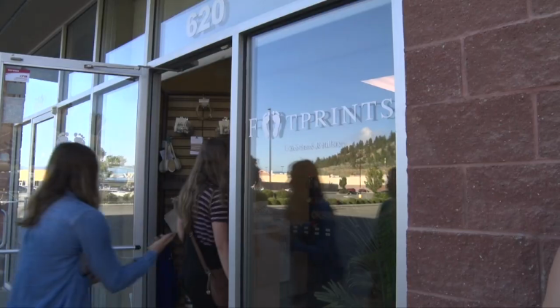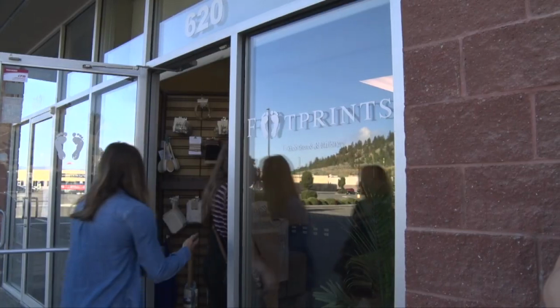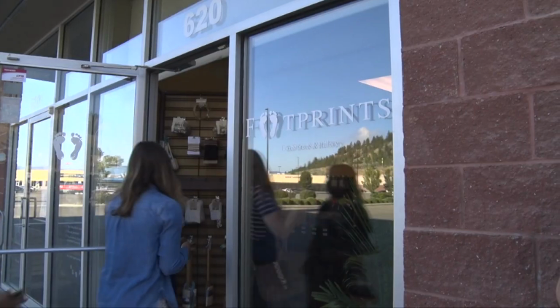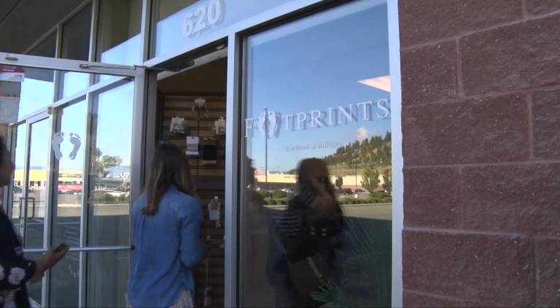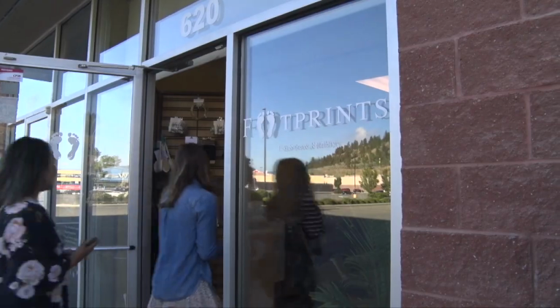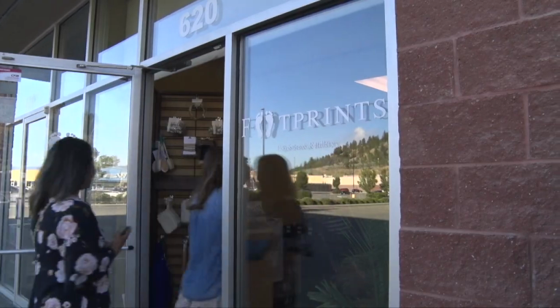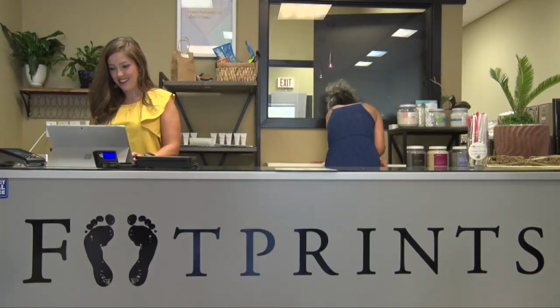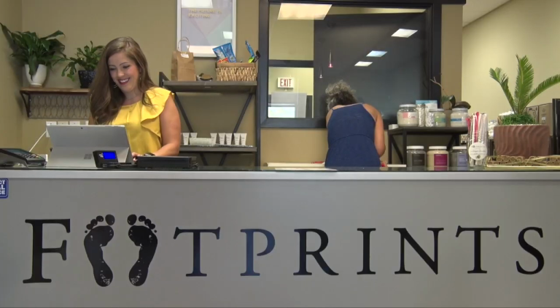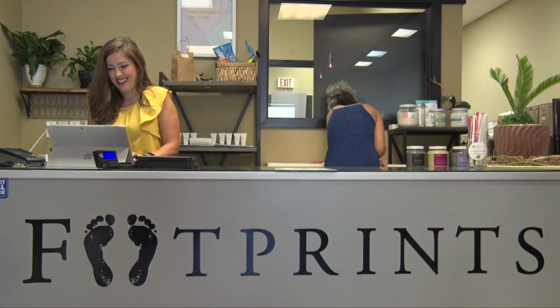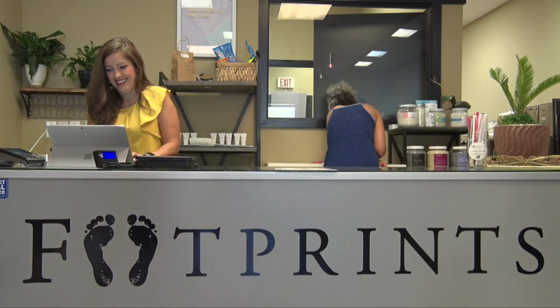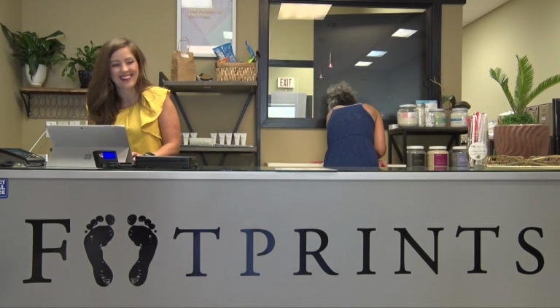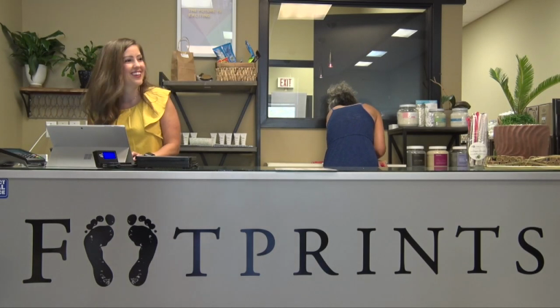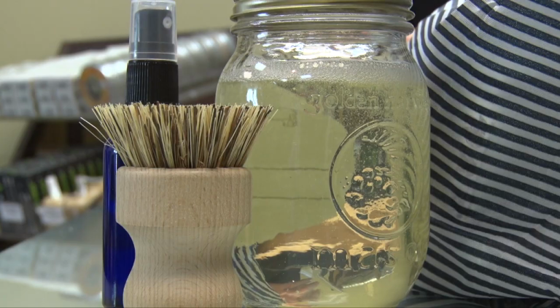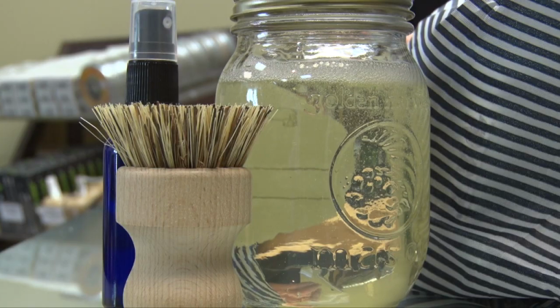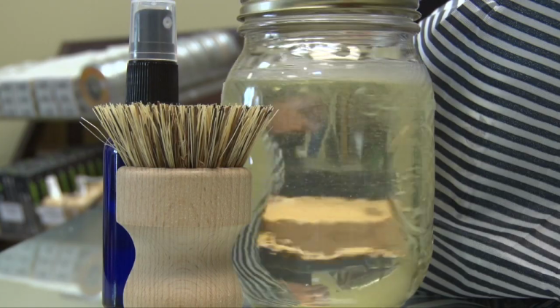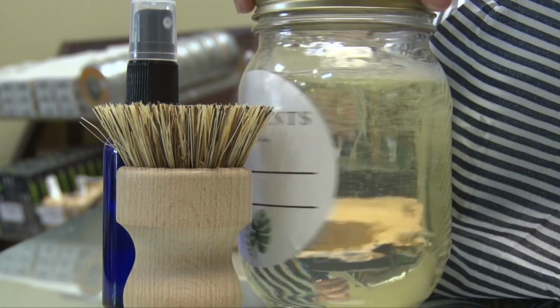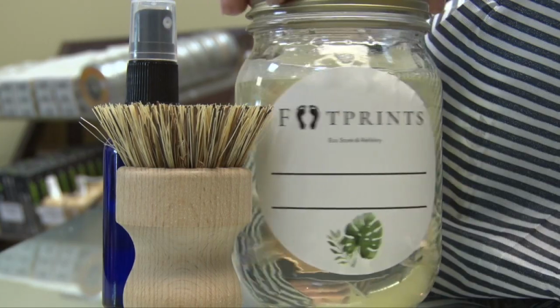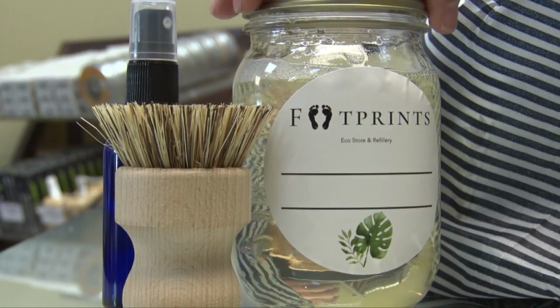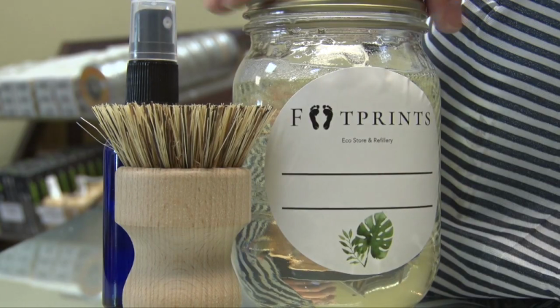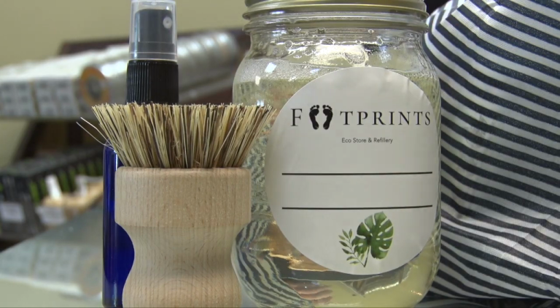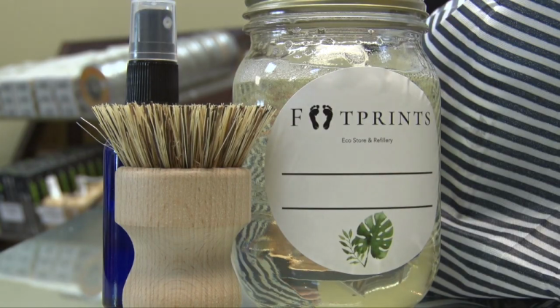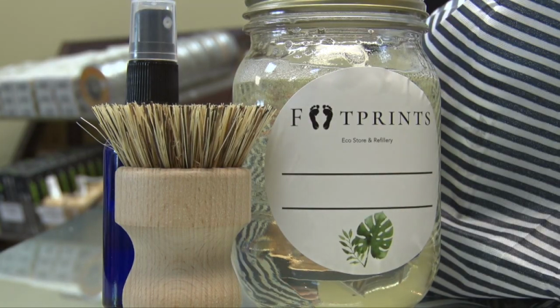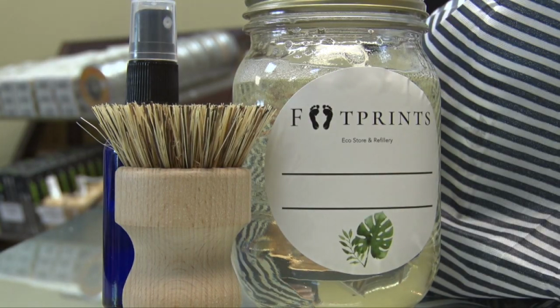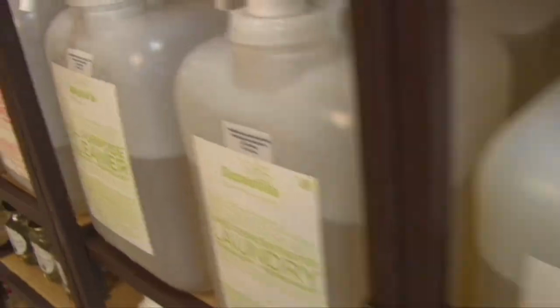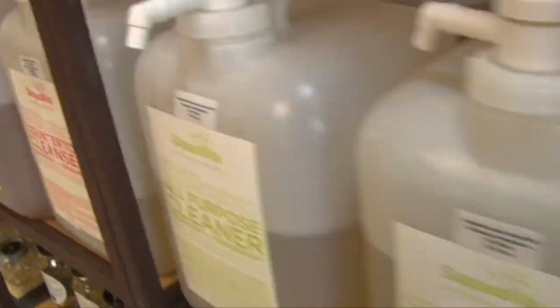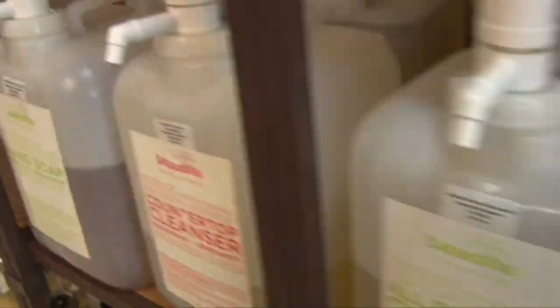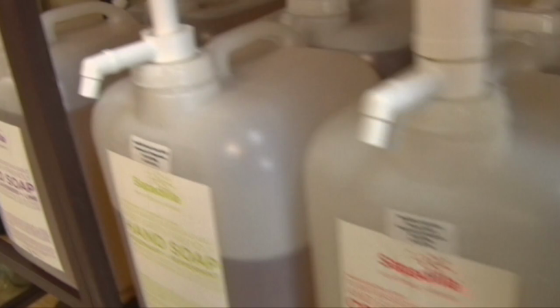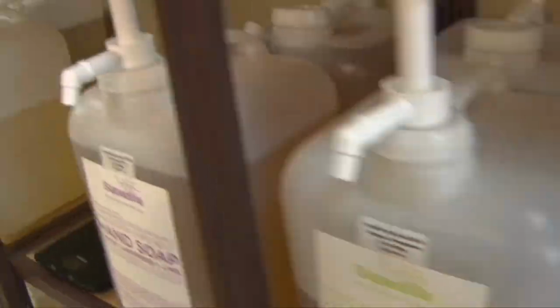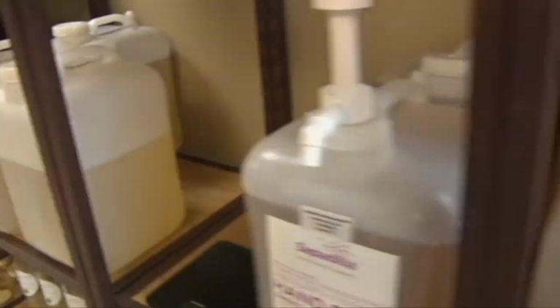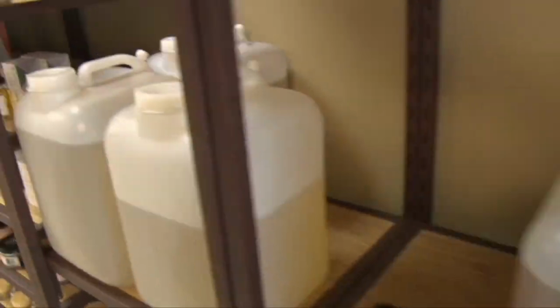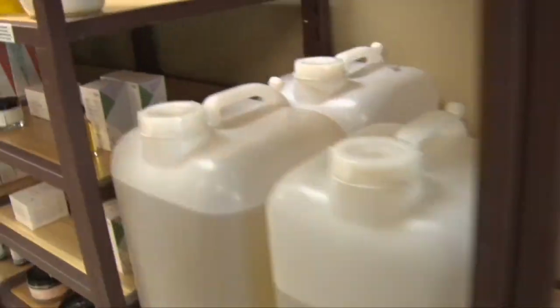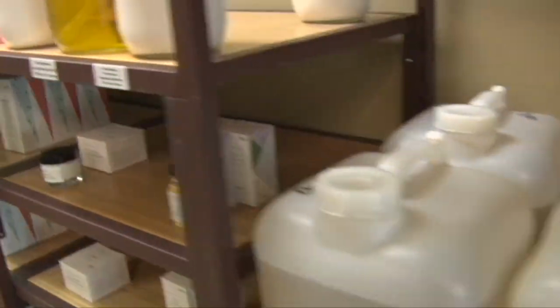Hey Kamloops, meet your new eco-shop and refillery. Our Footprints is taking green living to the next level.